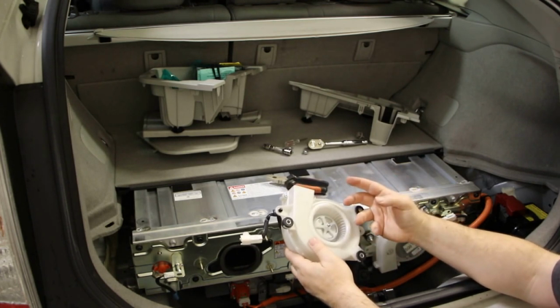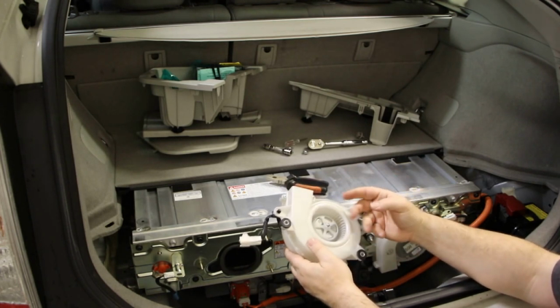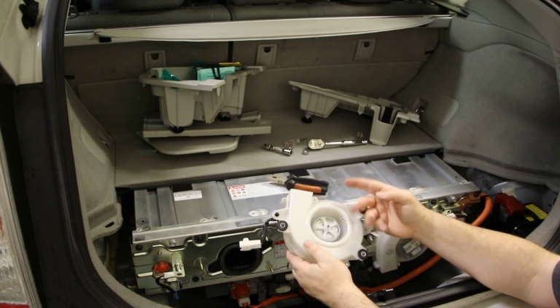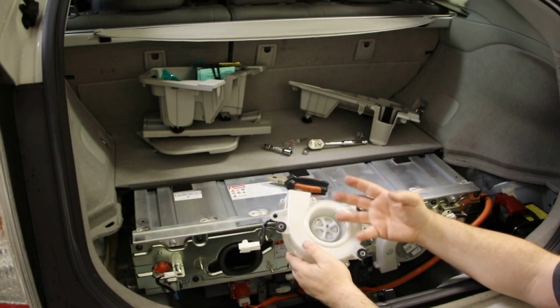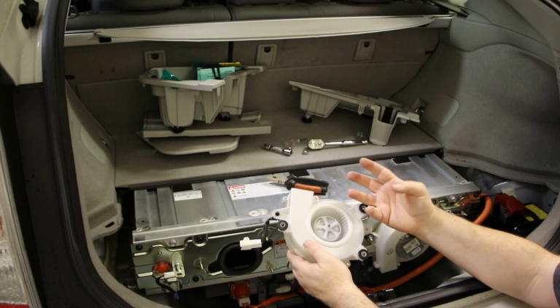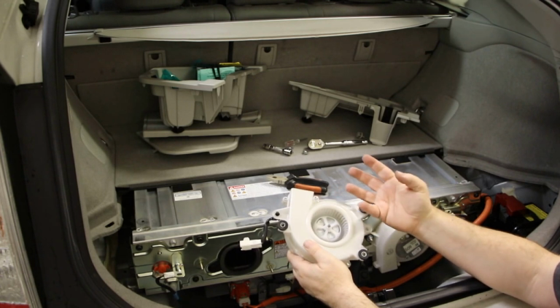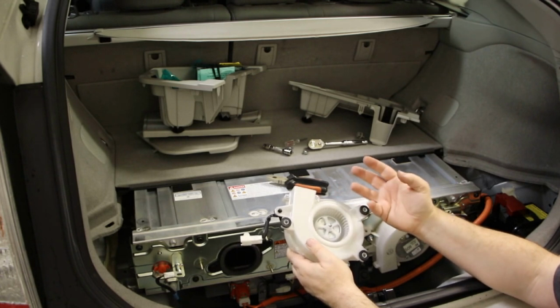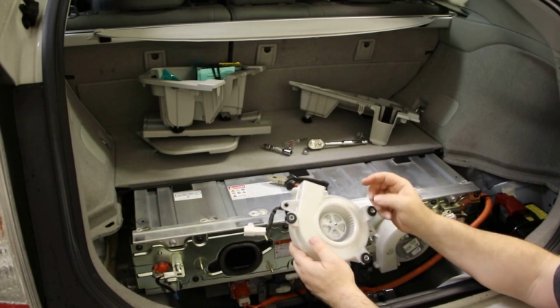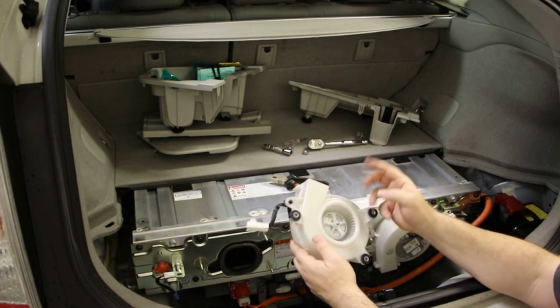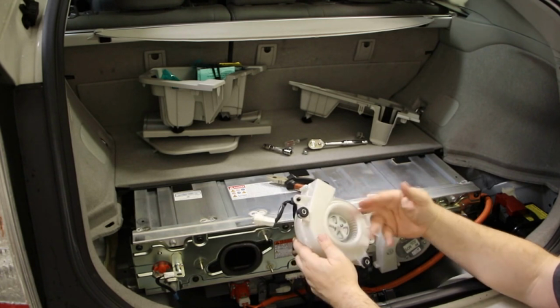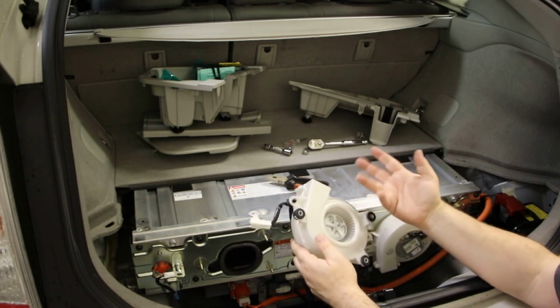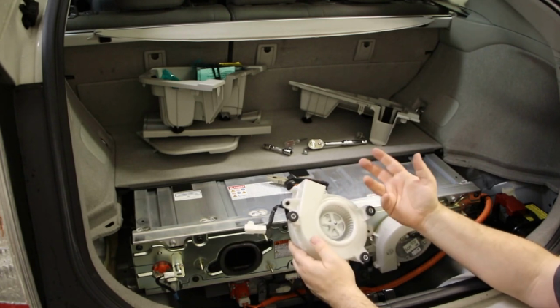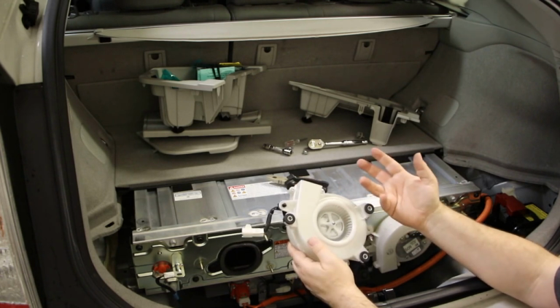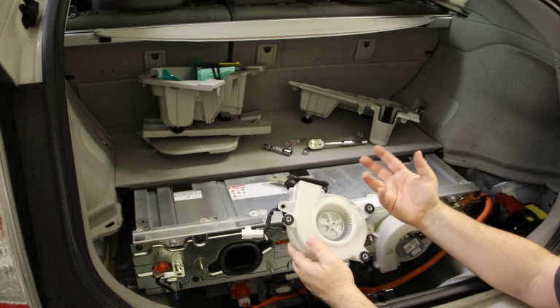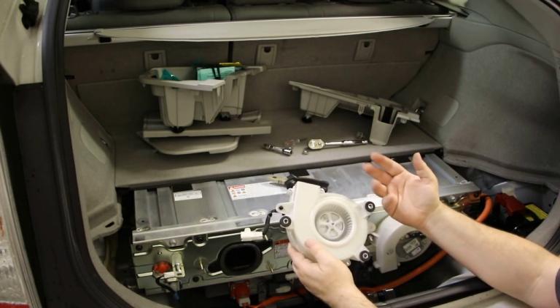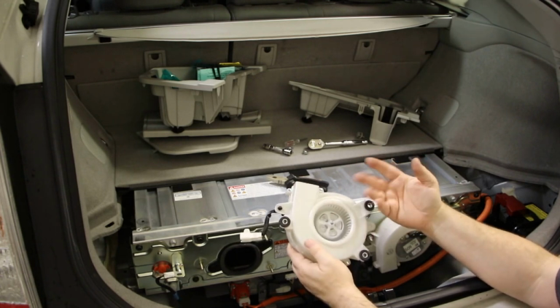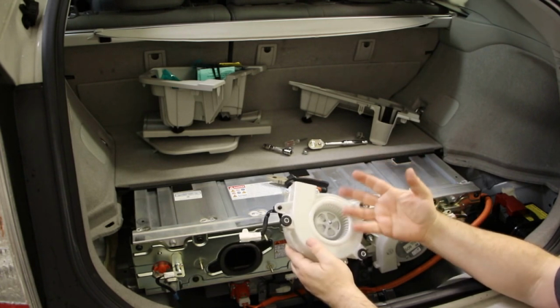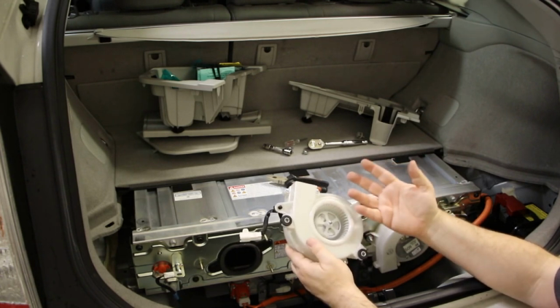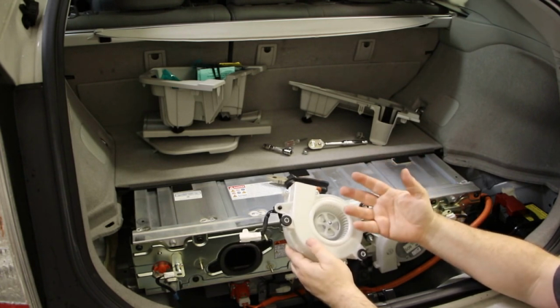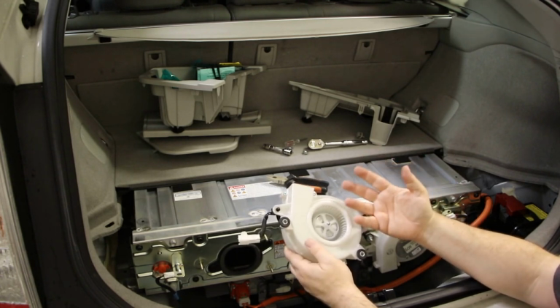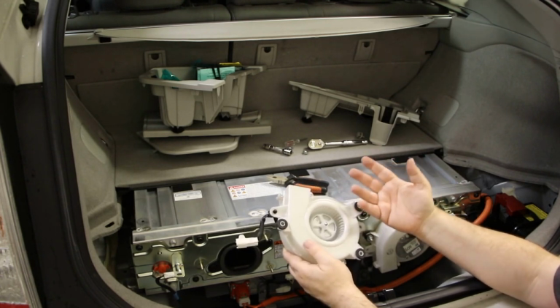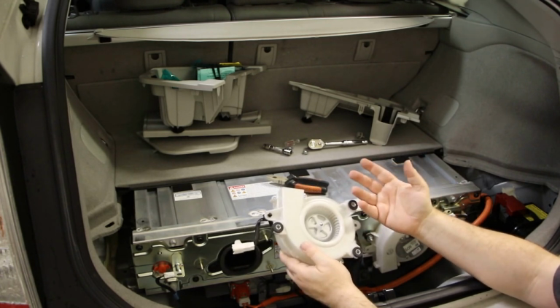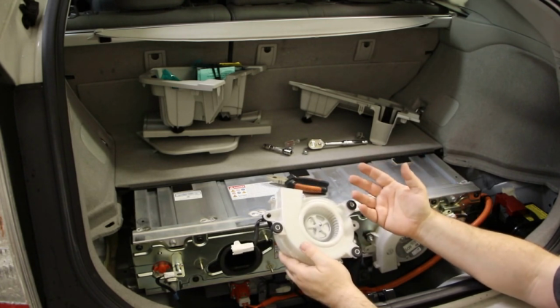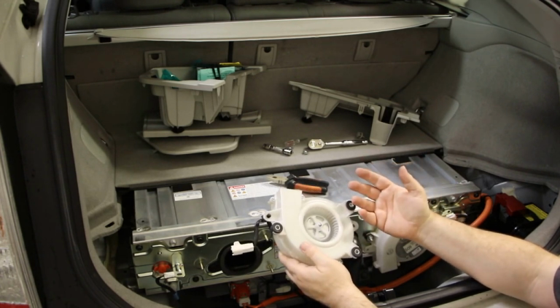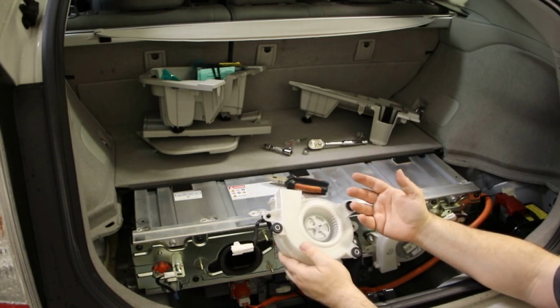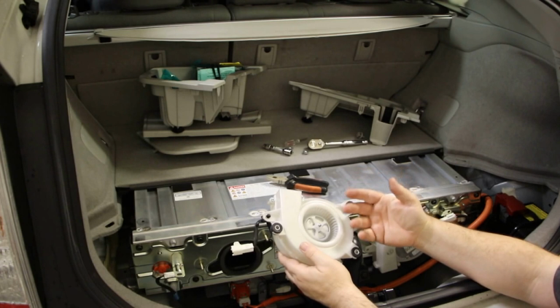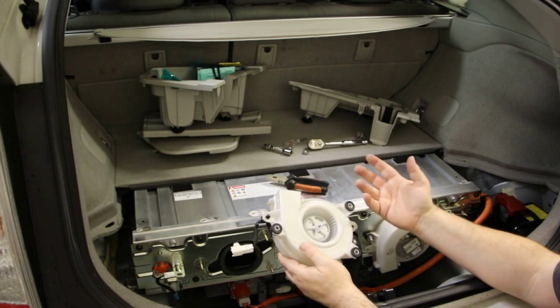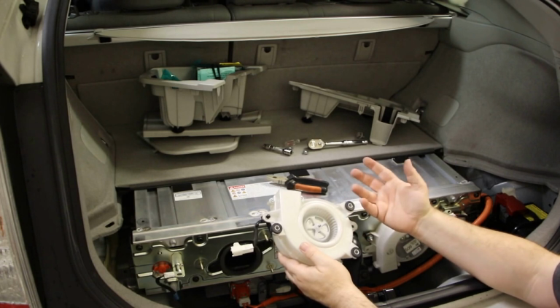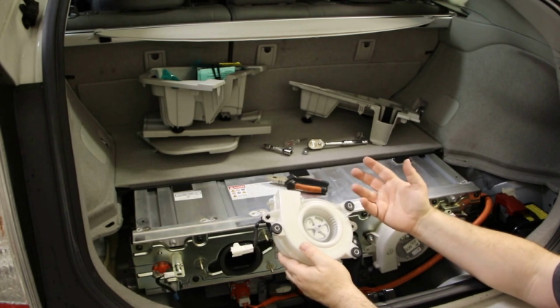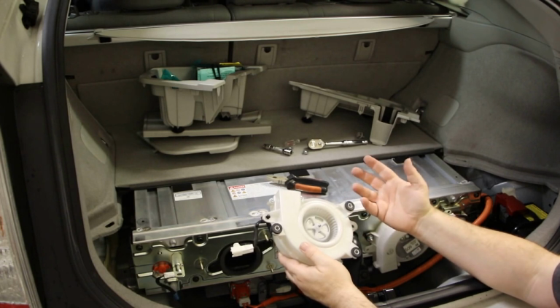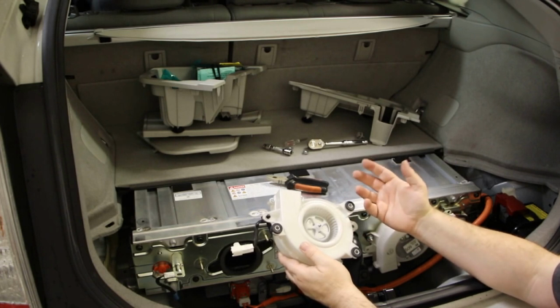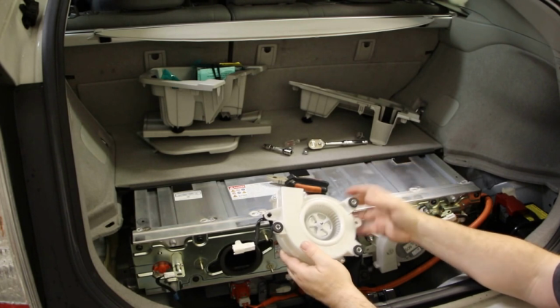You just want to make sure there isn't hair or something that's clogging the airflow. If there's just some light dust or dirt, it has absolutely no impact on the thing.